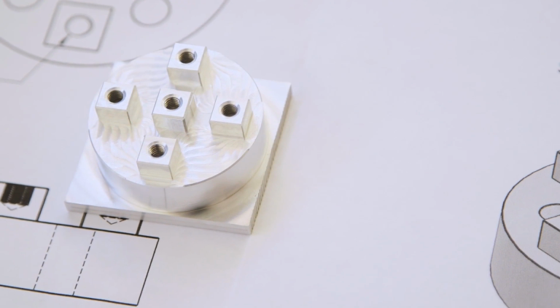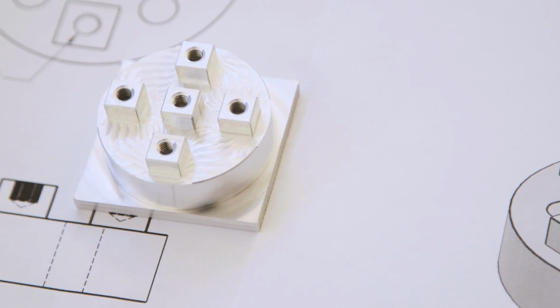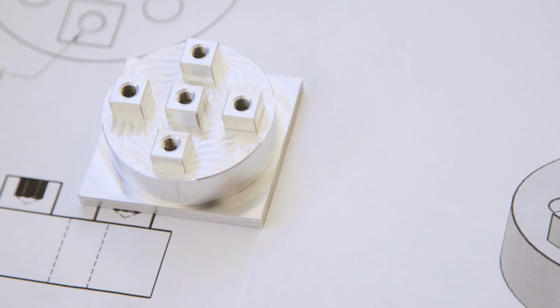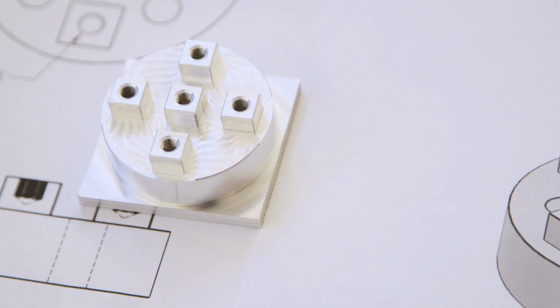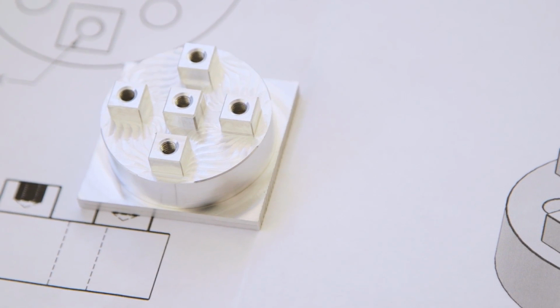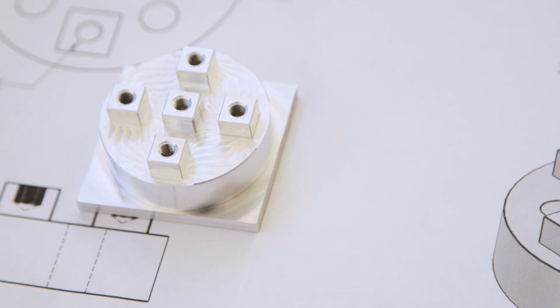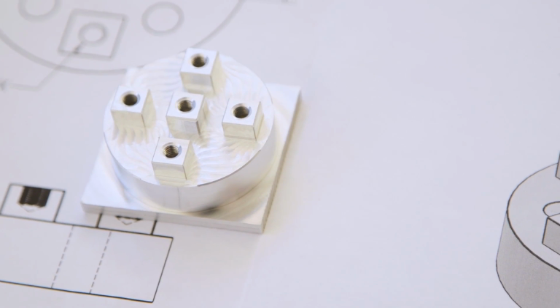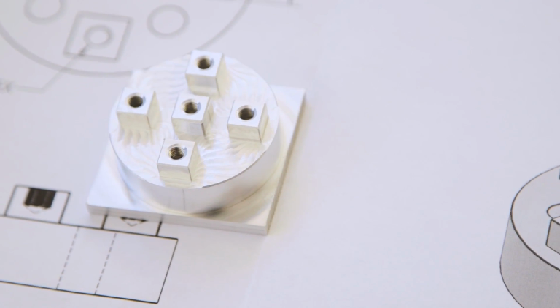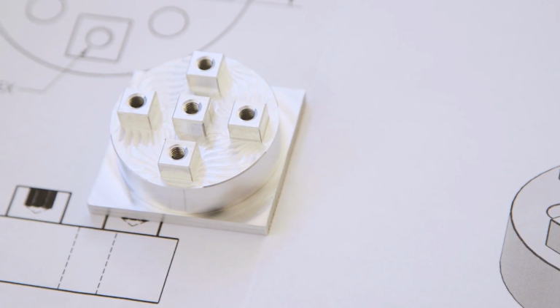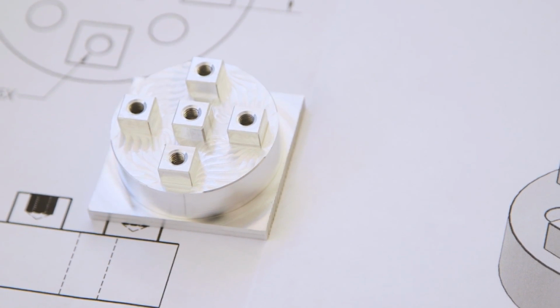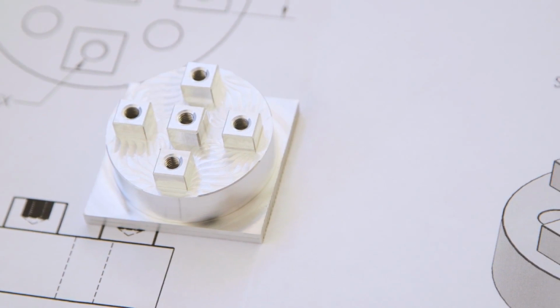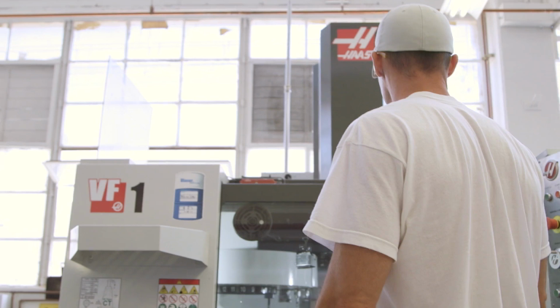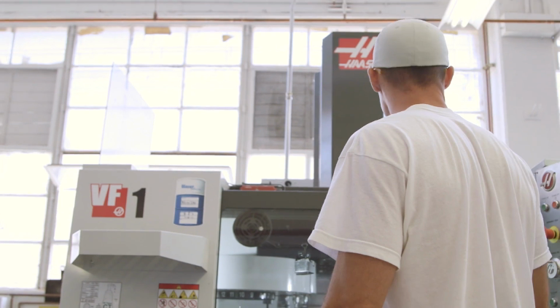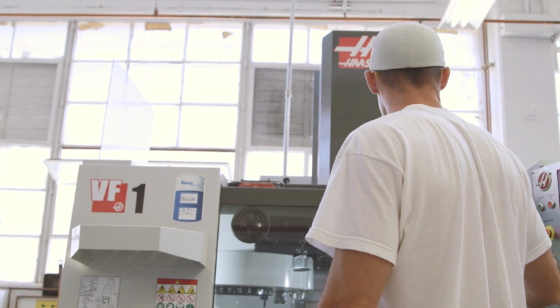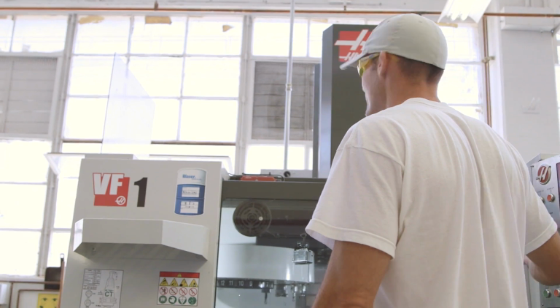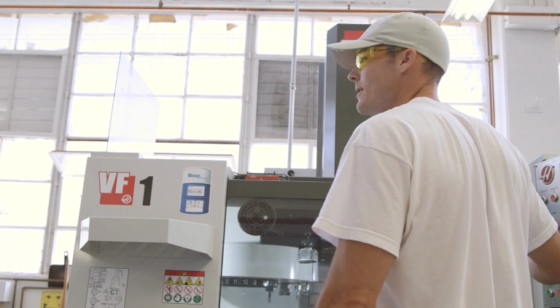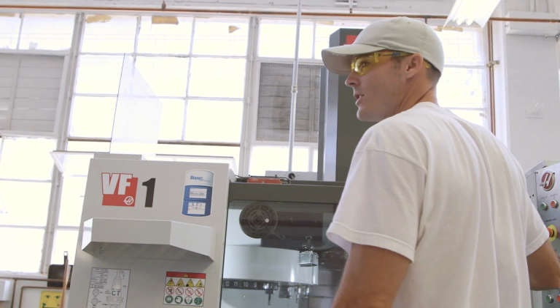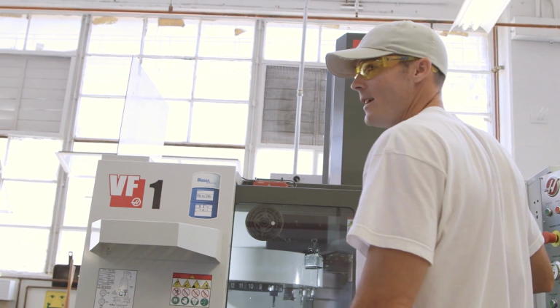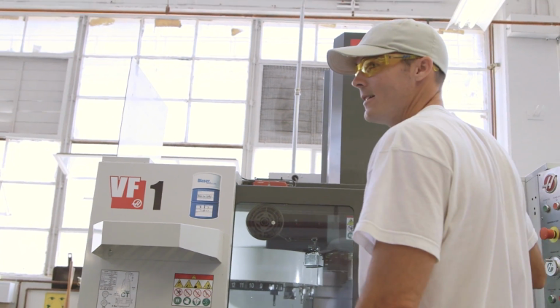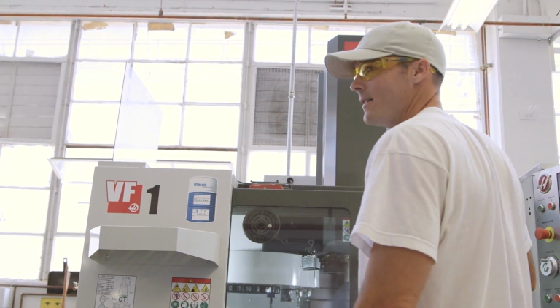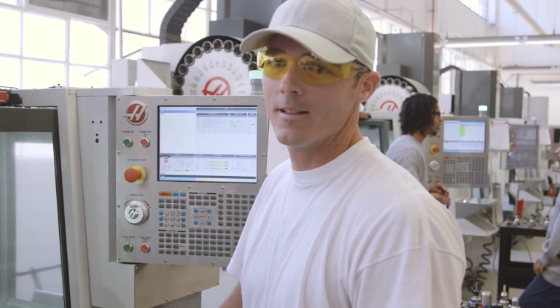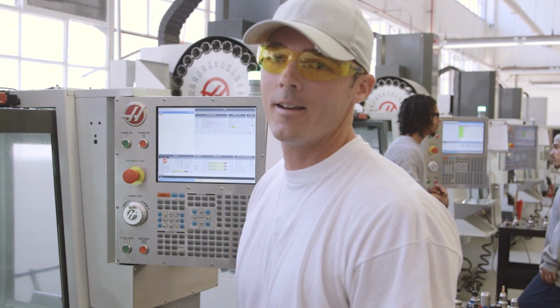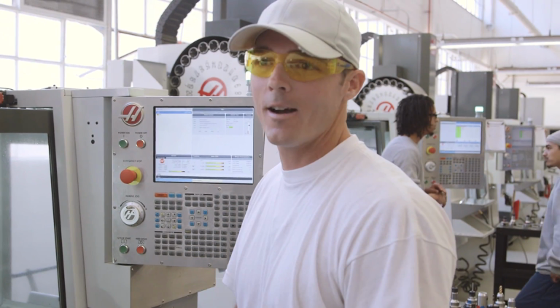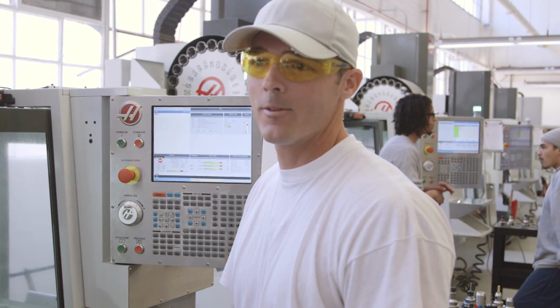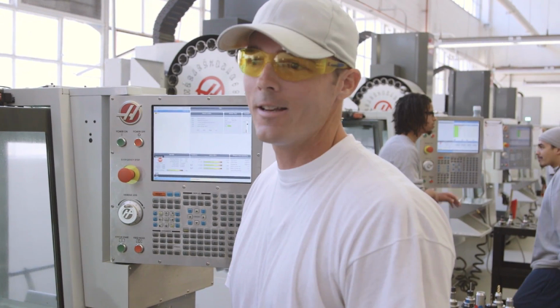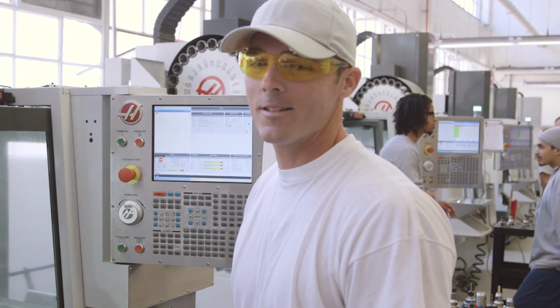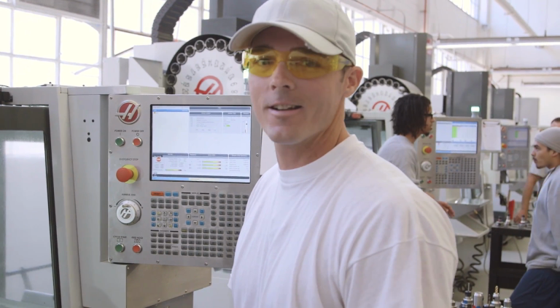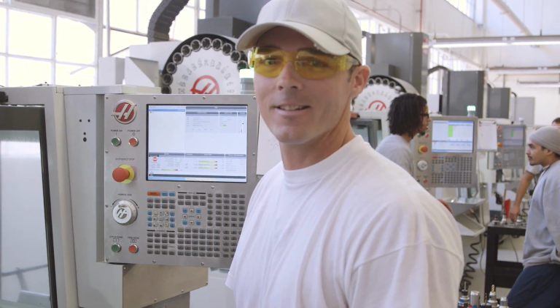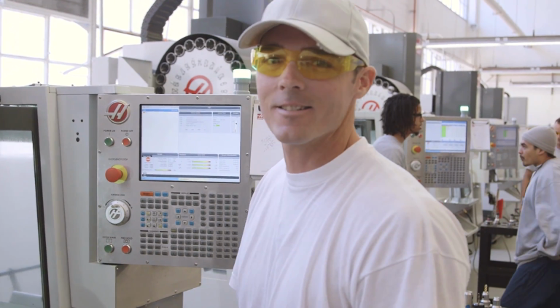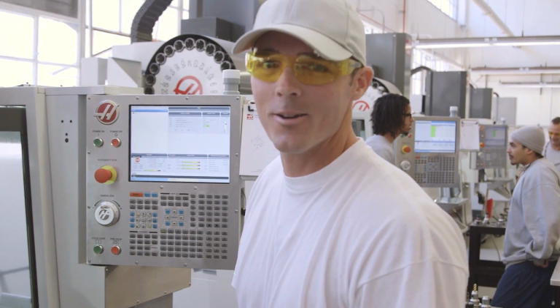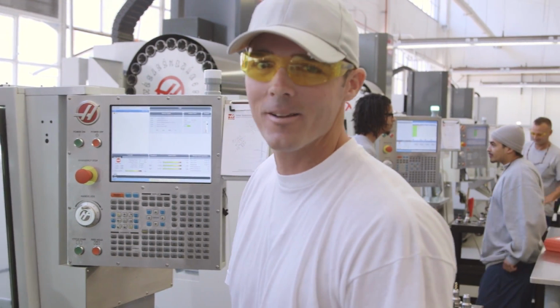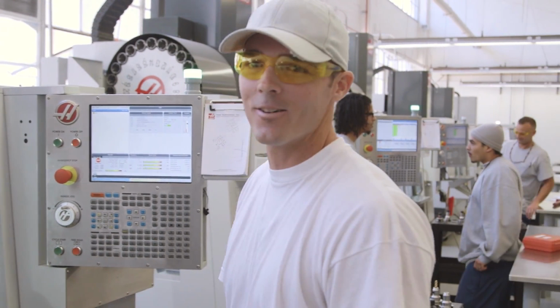I got all my tools loaded, program is in the machine, and I'm ready to start cutting. So here we go.